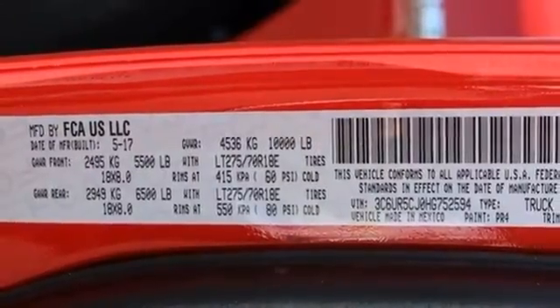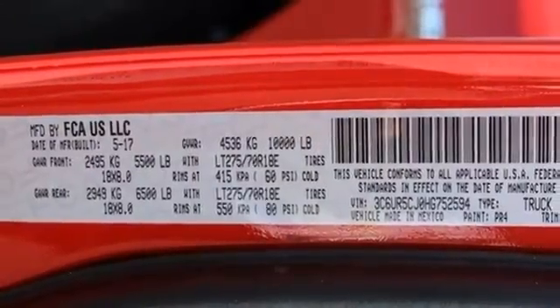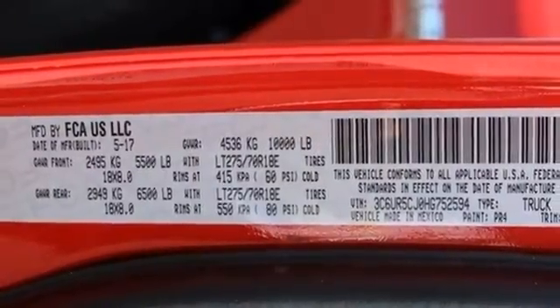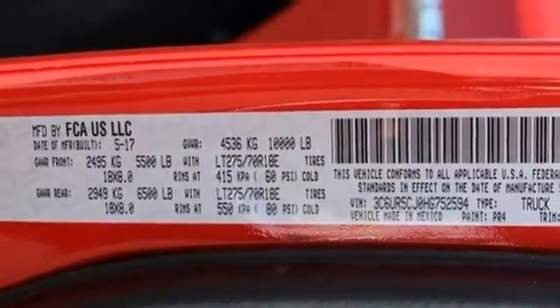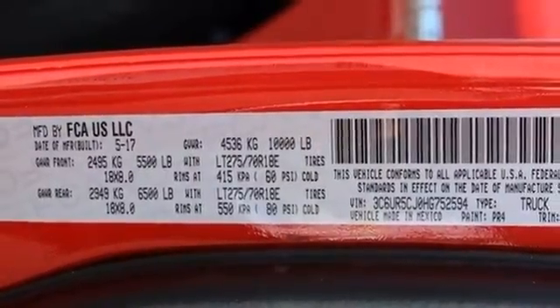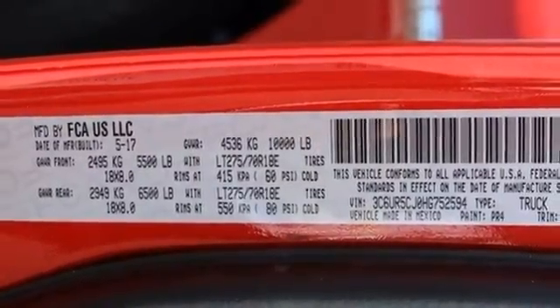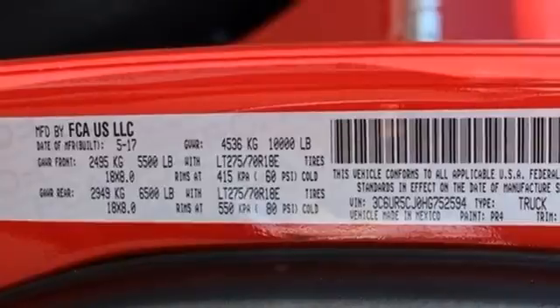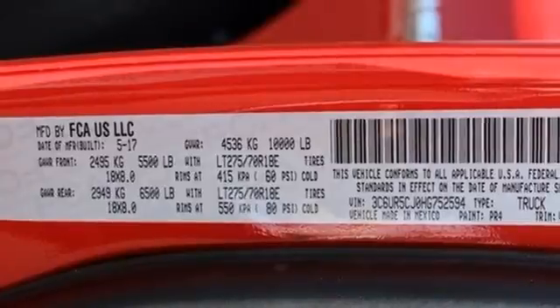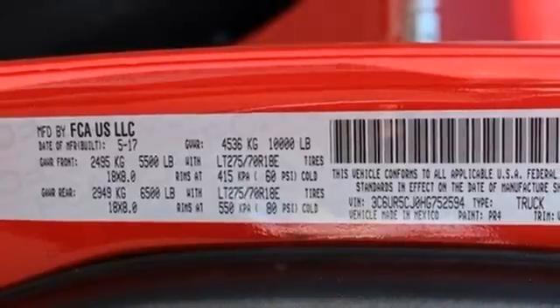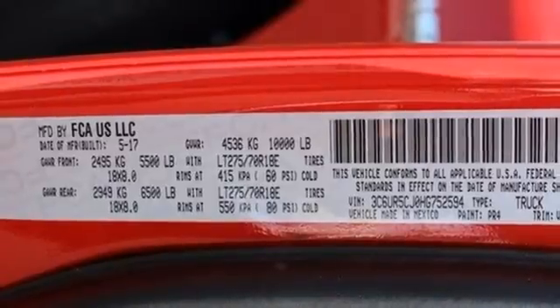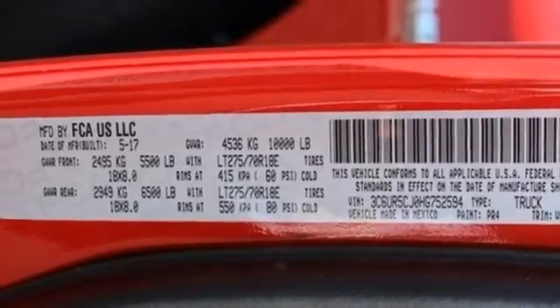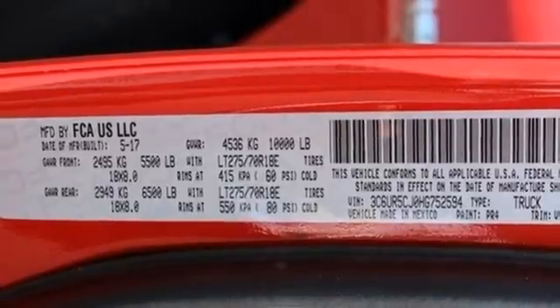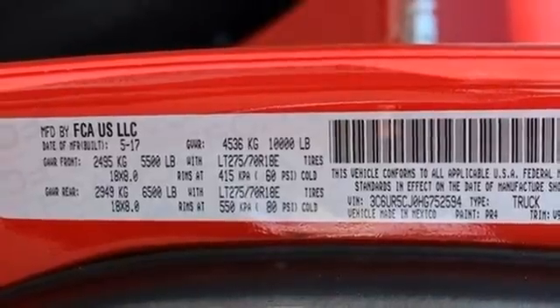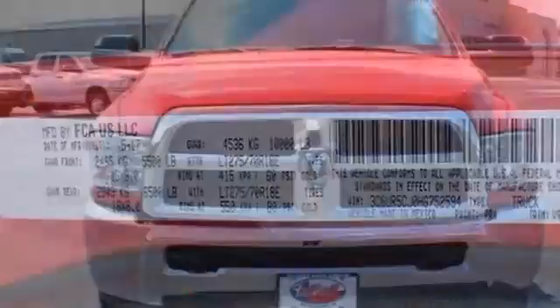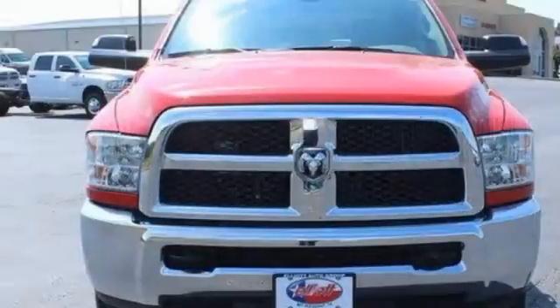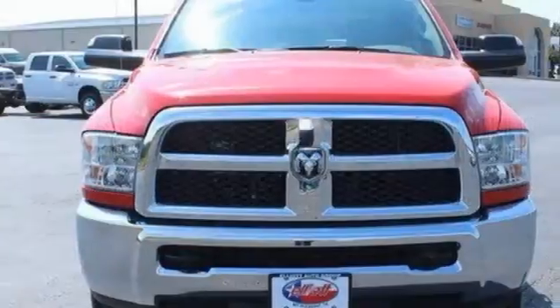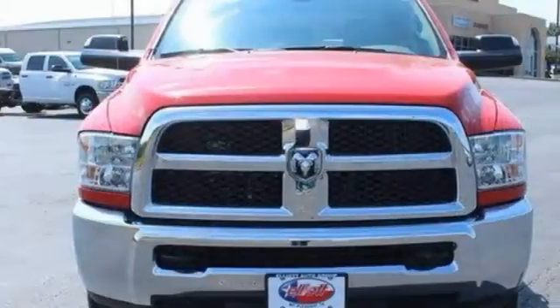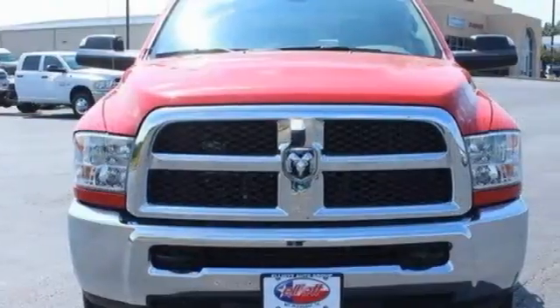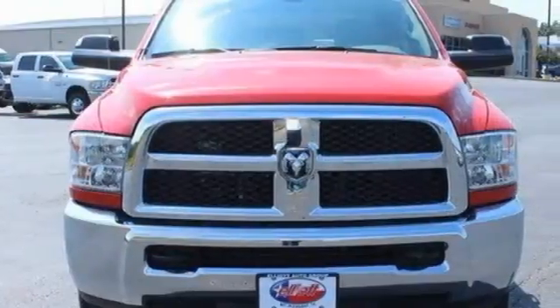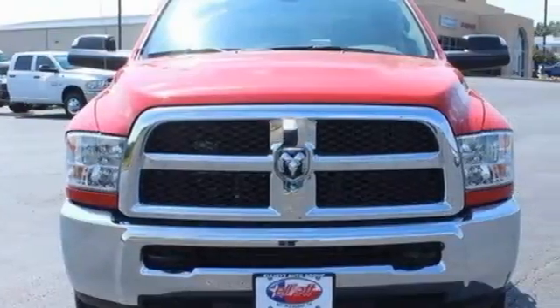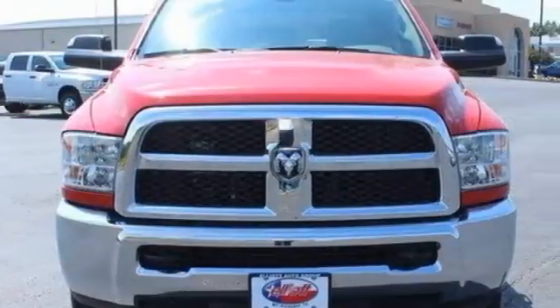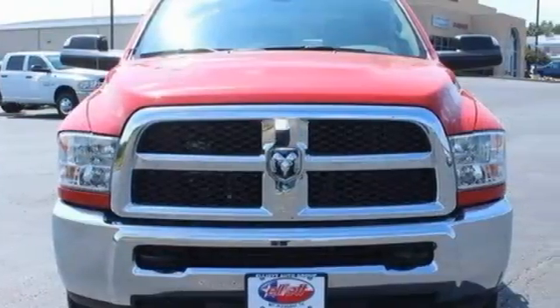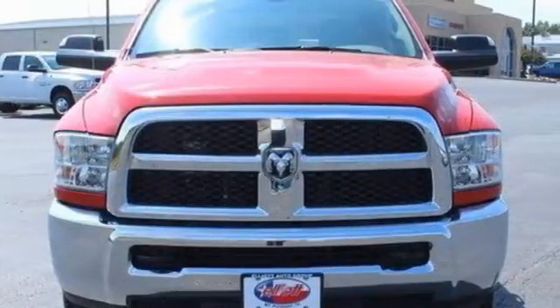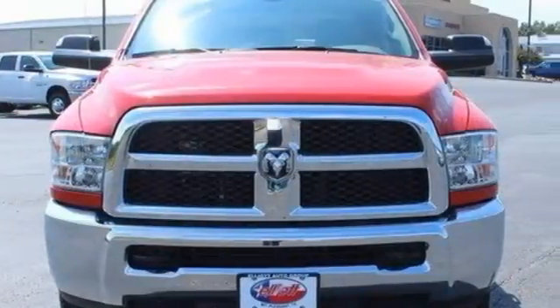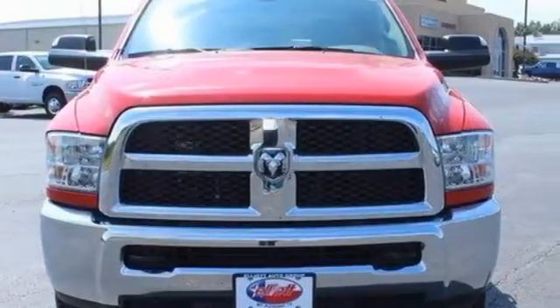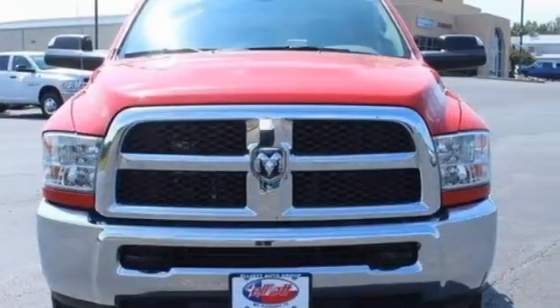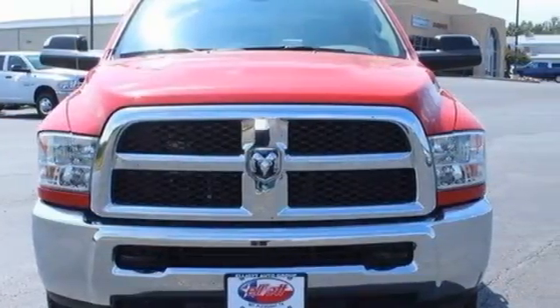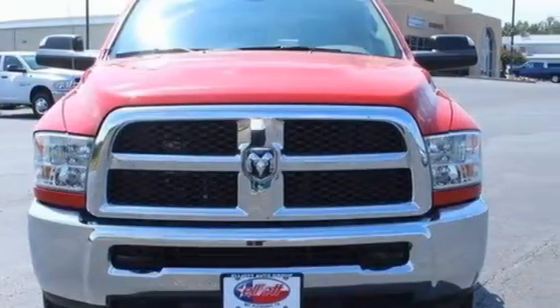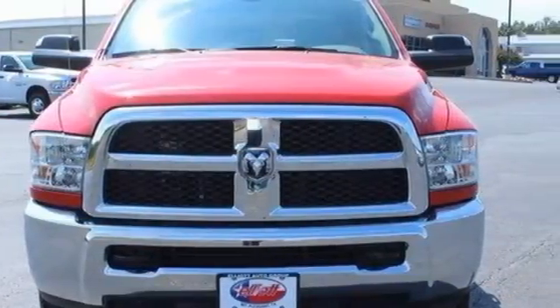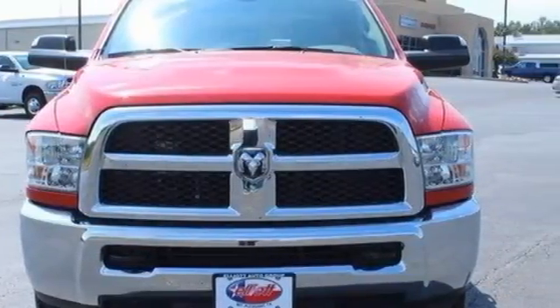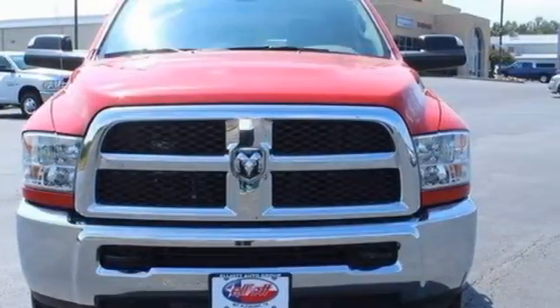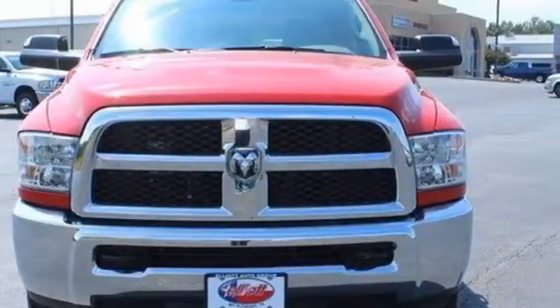Made to work hard, period. This Ram 2500 is ready for a test drive today.